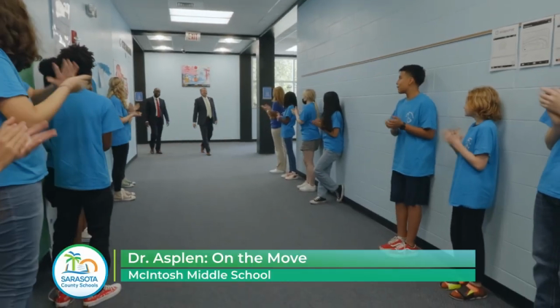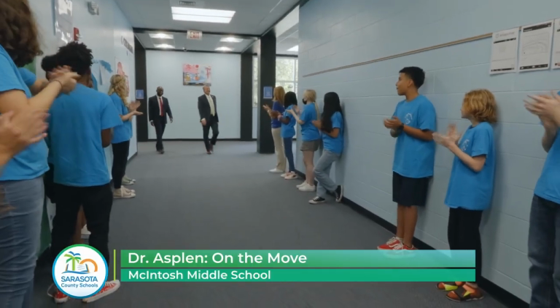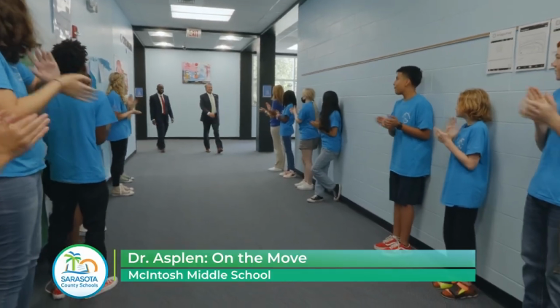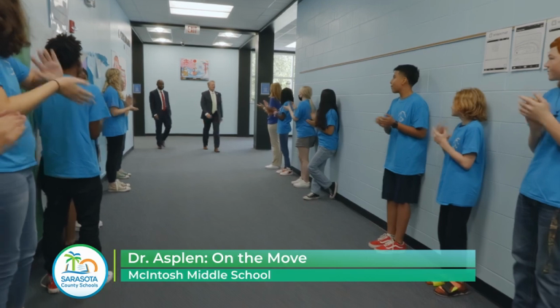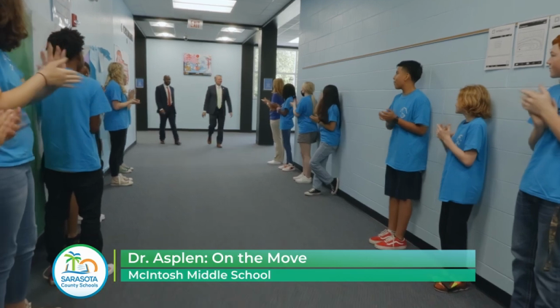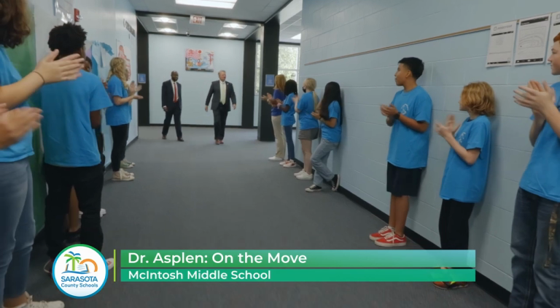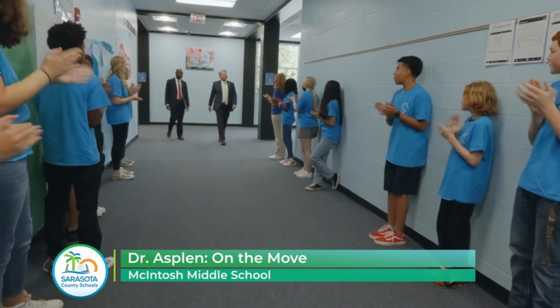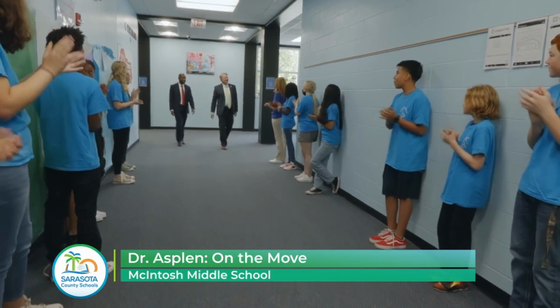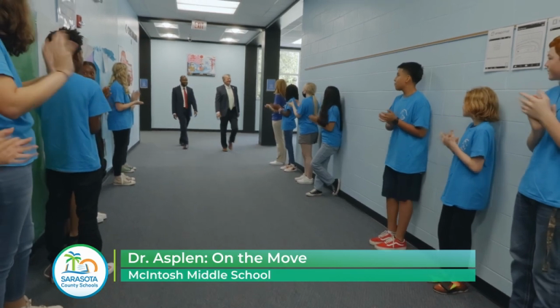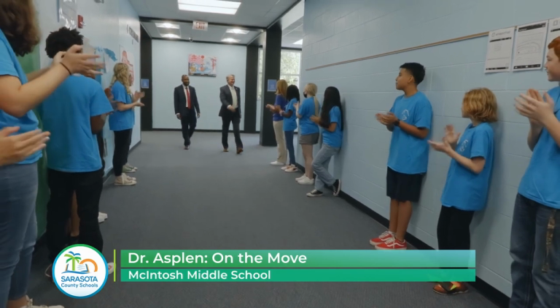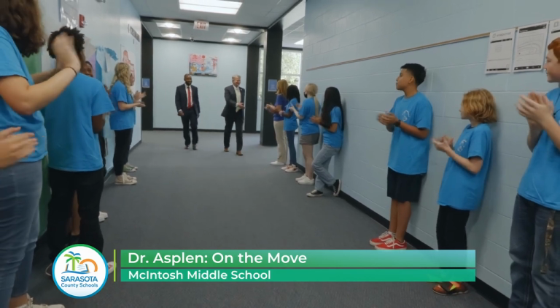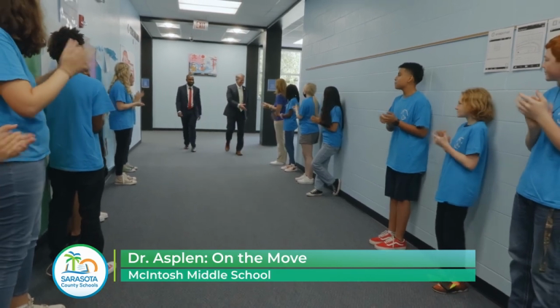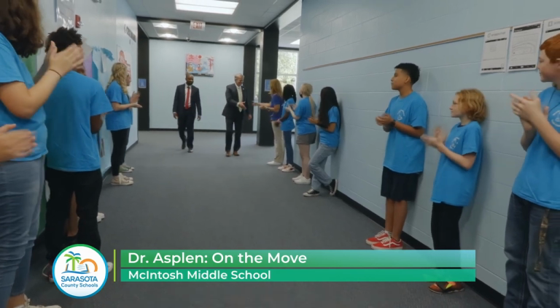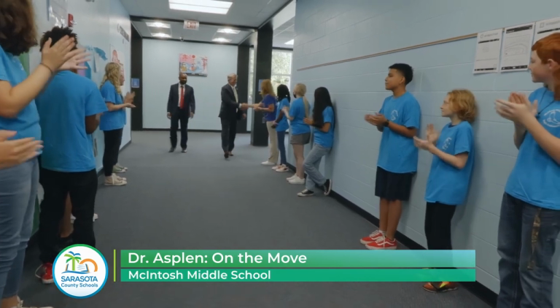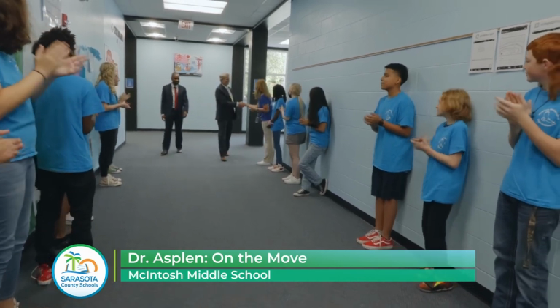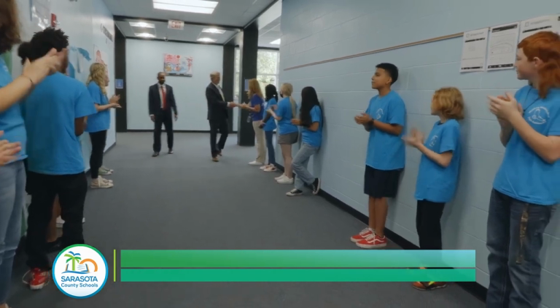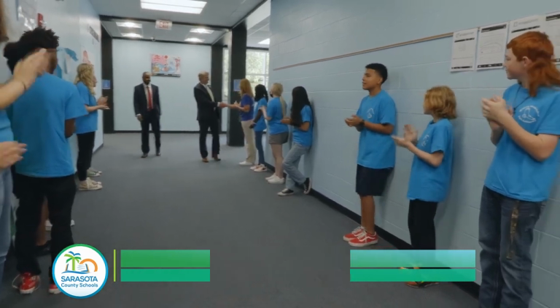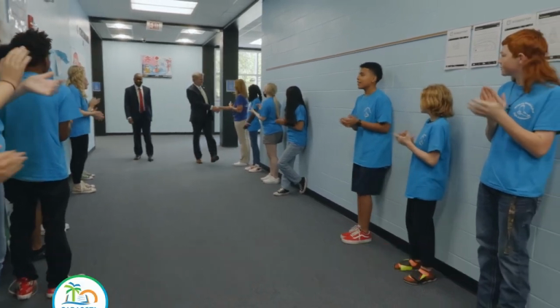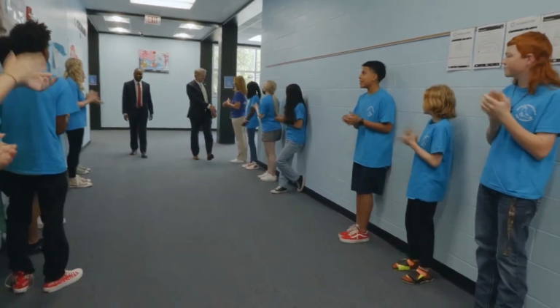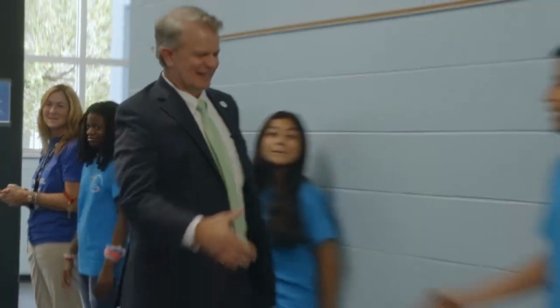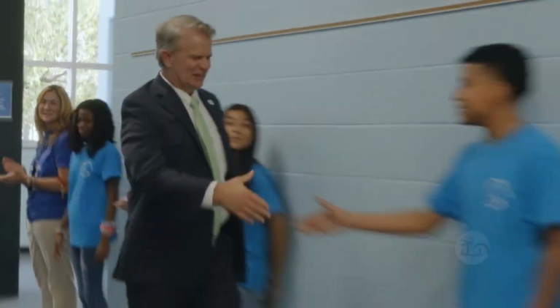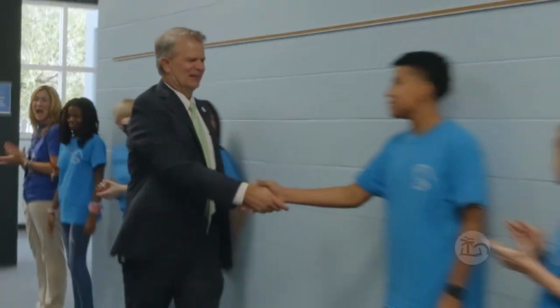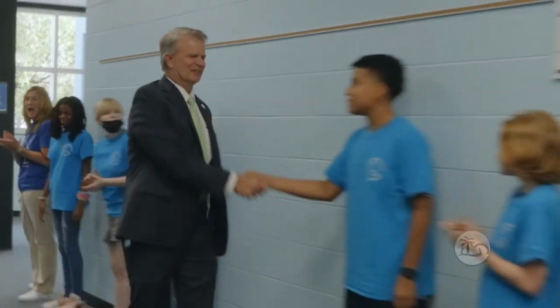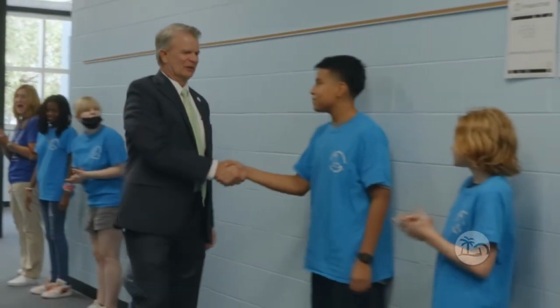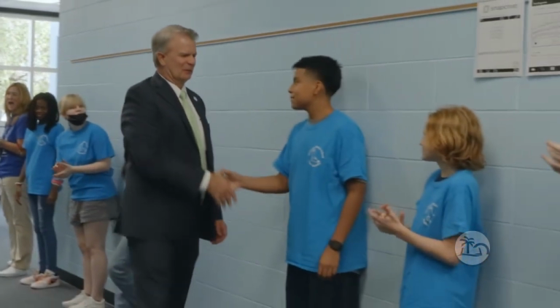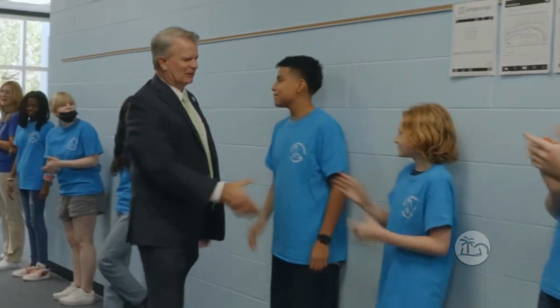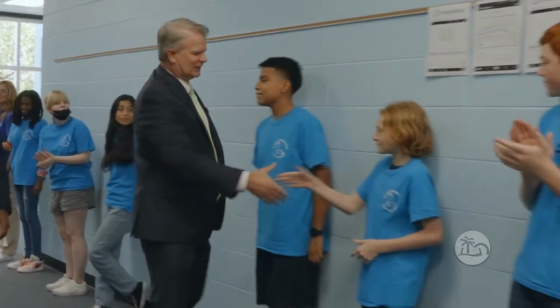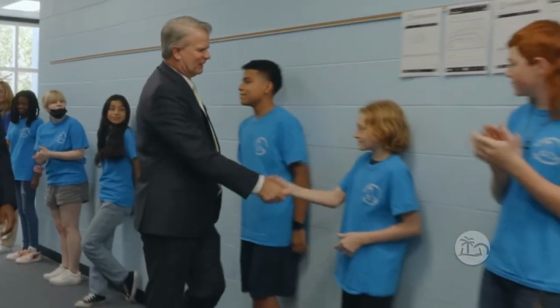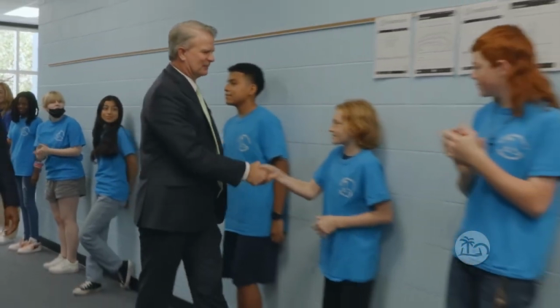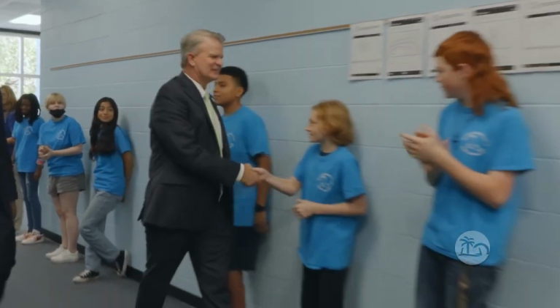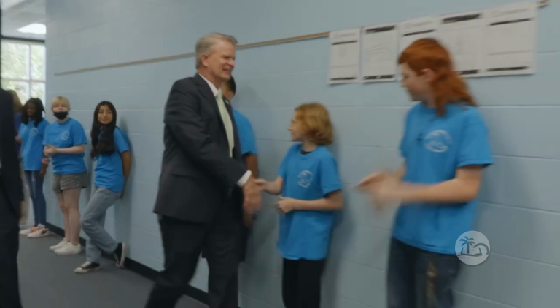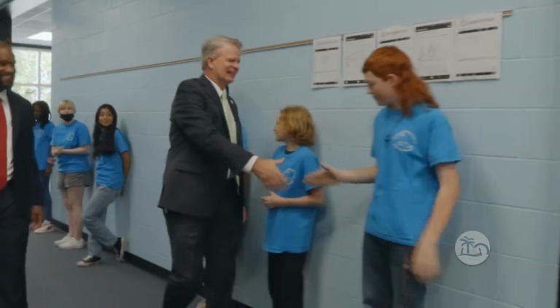How are you? Good to see you. Thank you. That's a great welcome, I appreciate that.